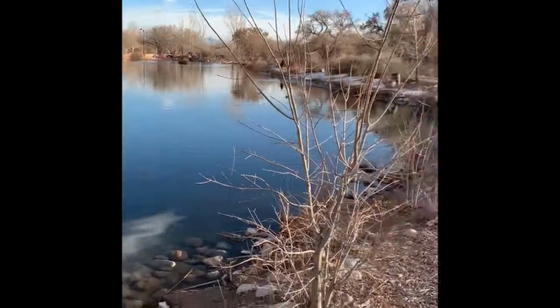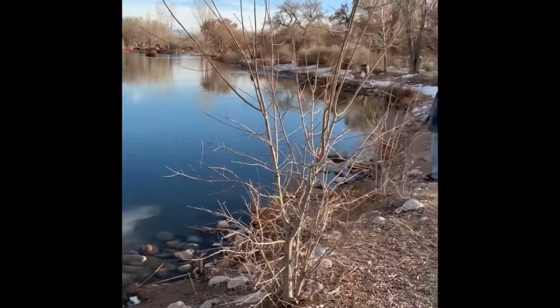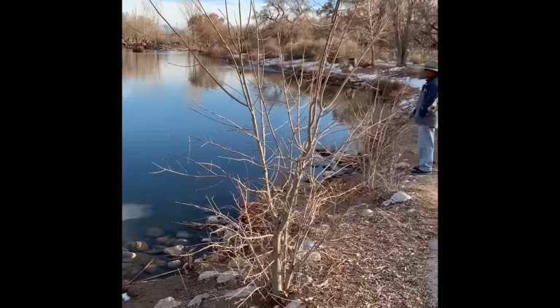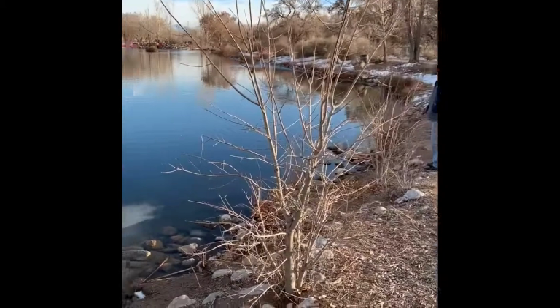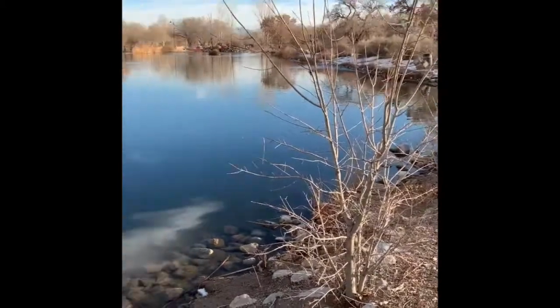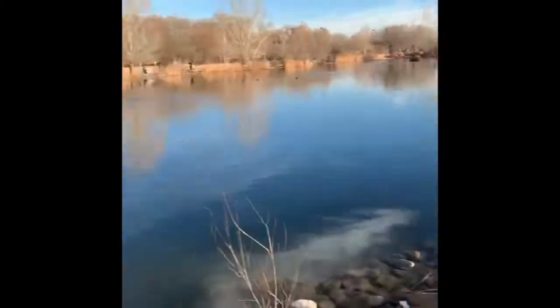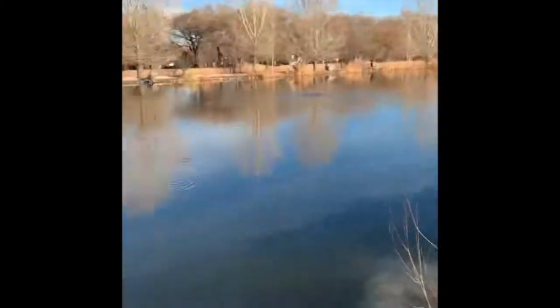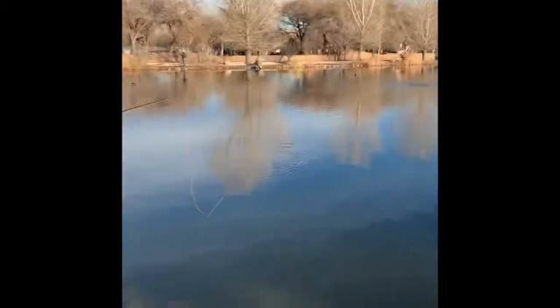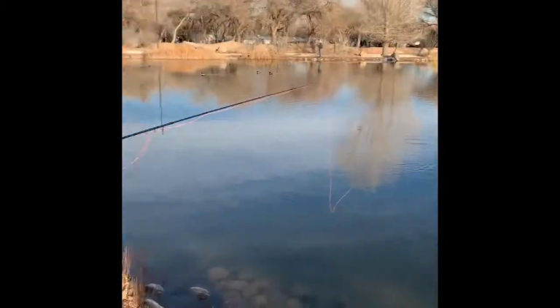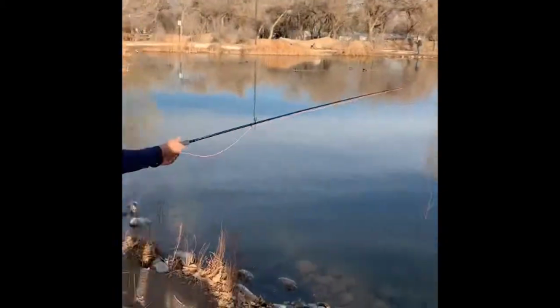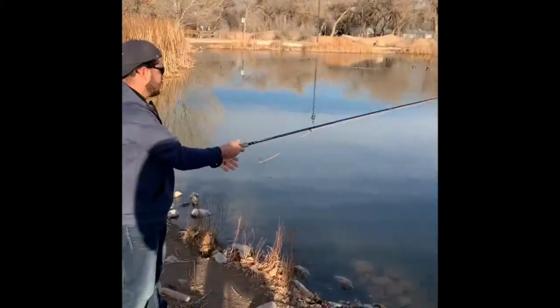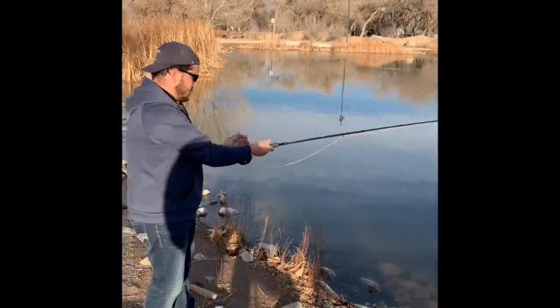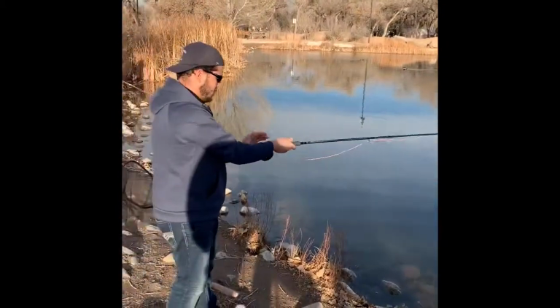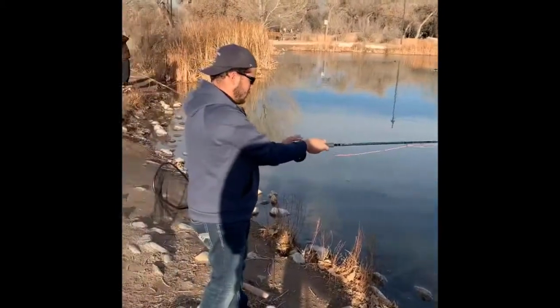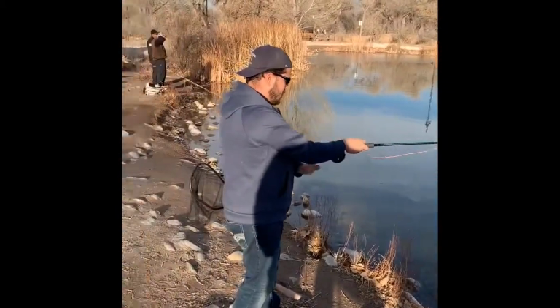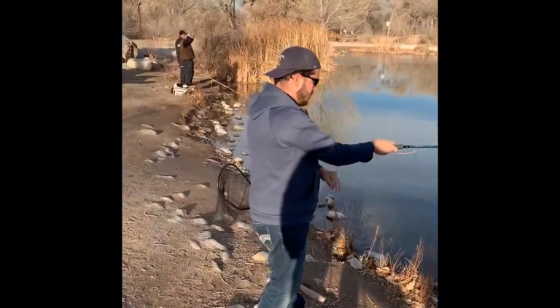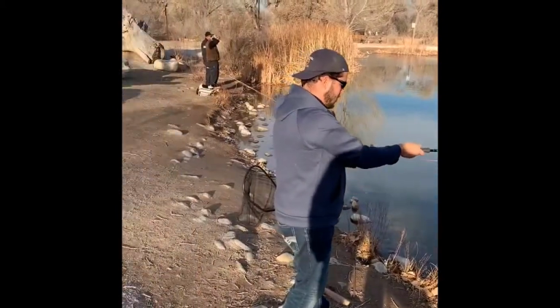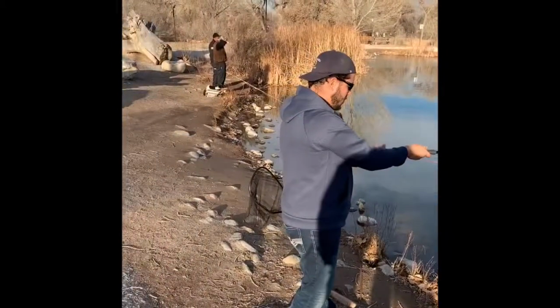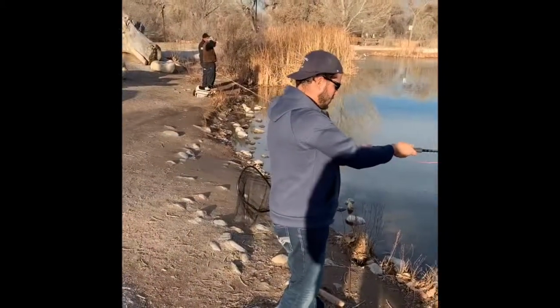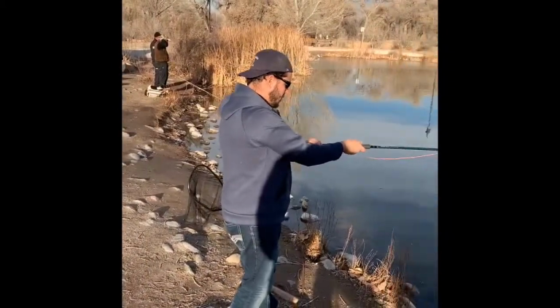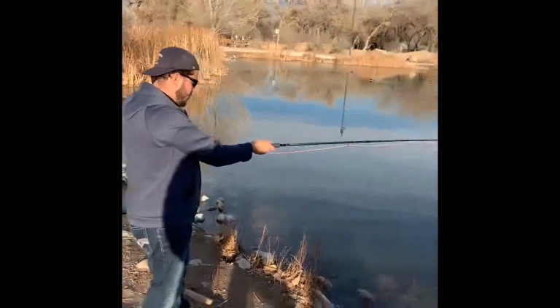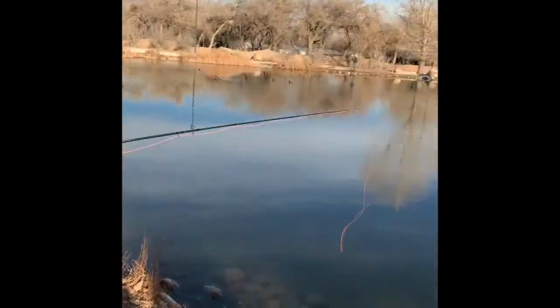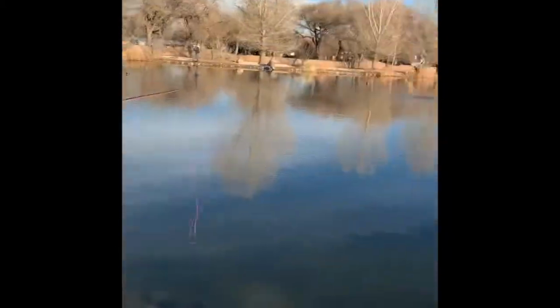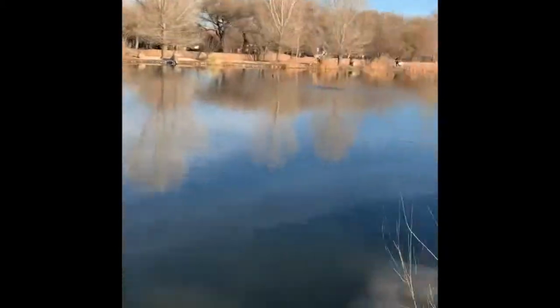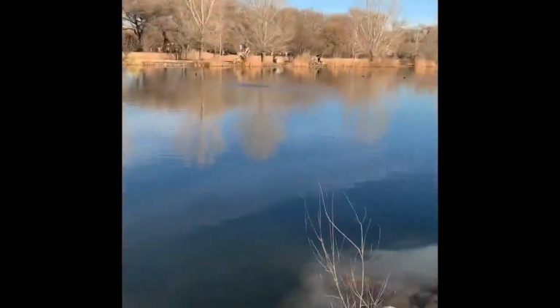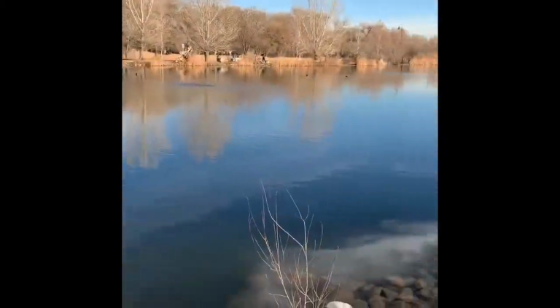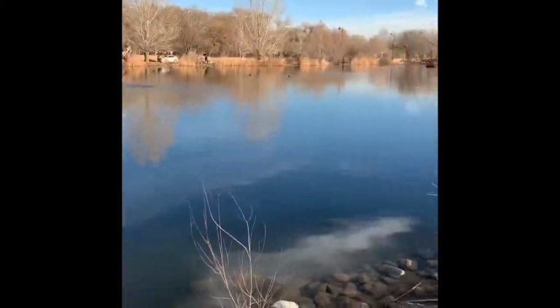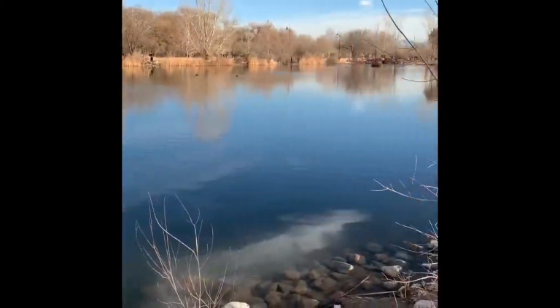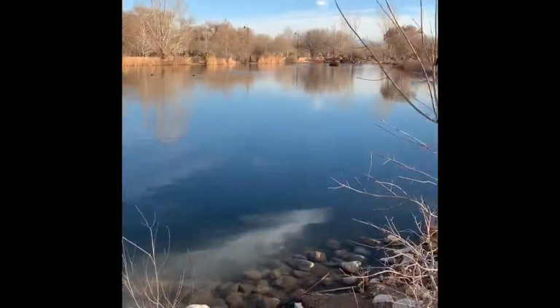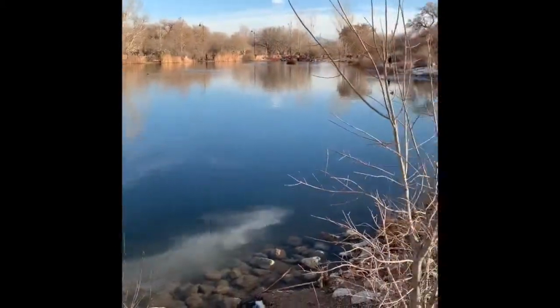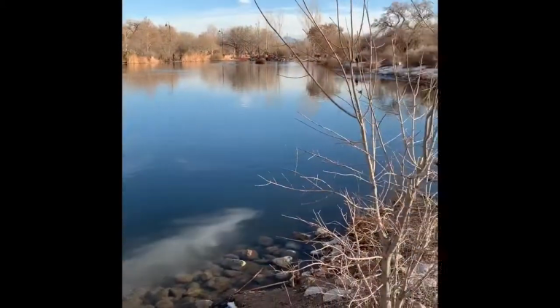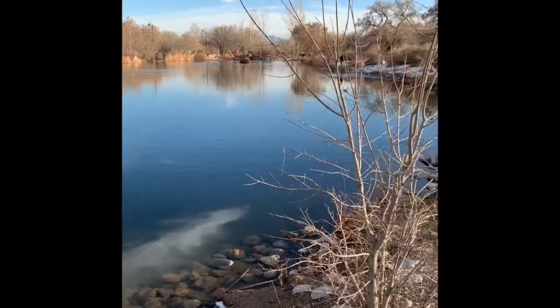Thanks for joining the channel. This is a small video, just a little bit of fly fishing. Thanks for joining — we'll see you guys next time.